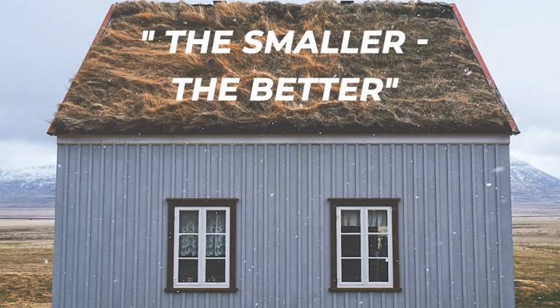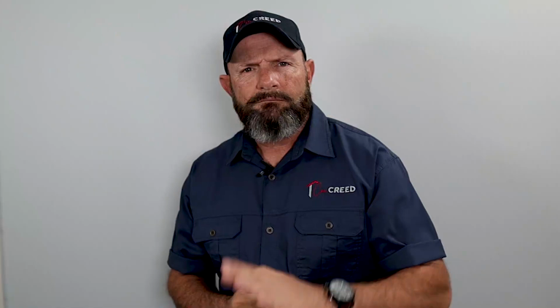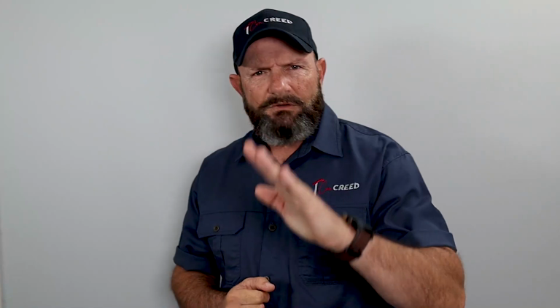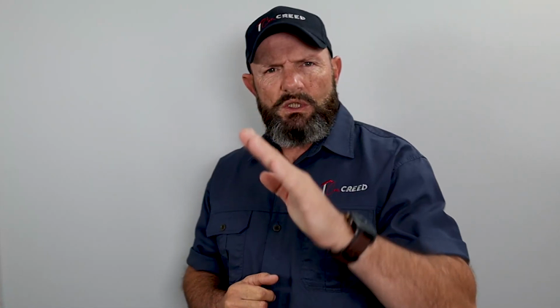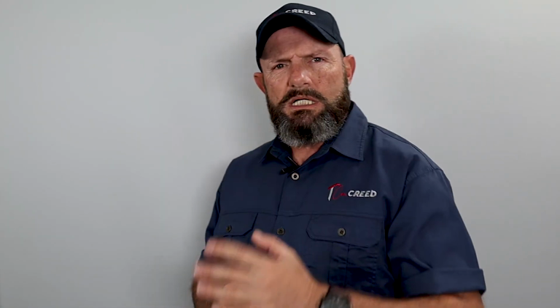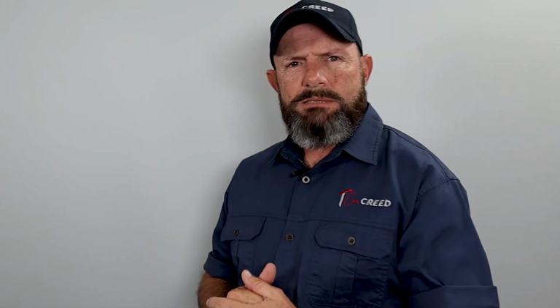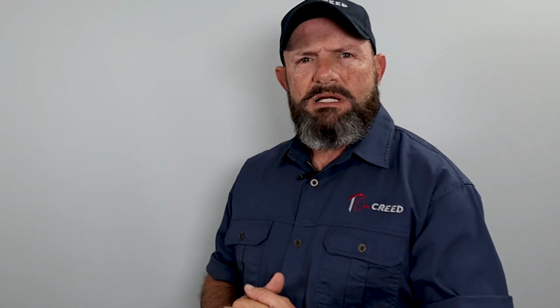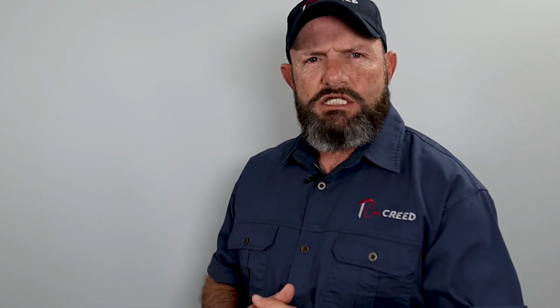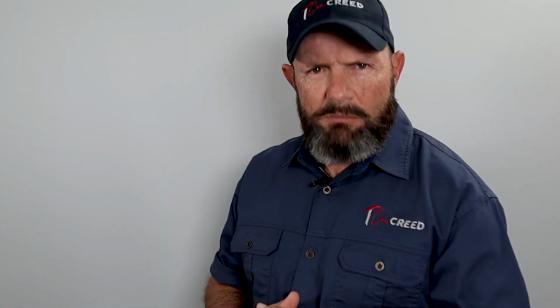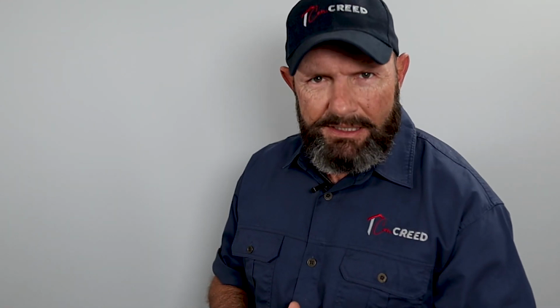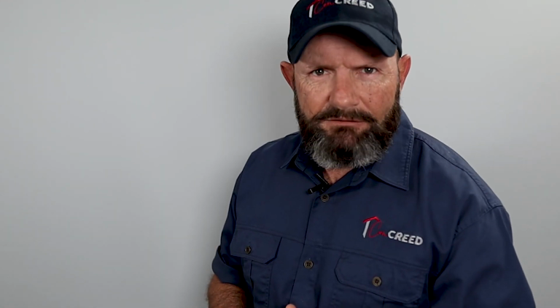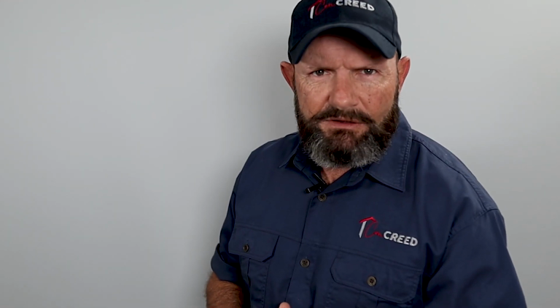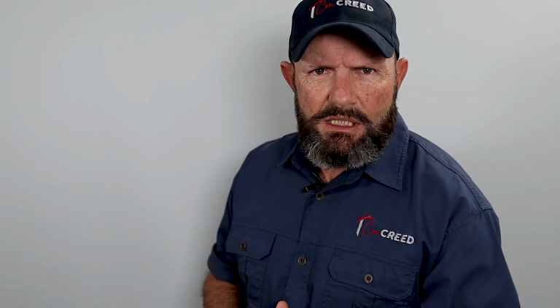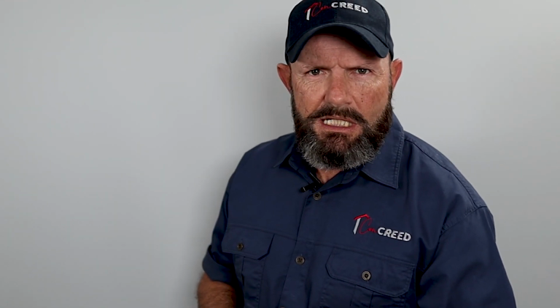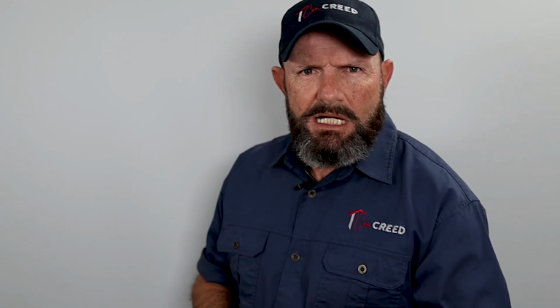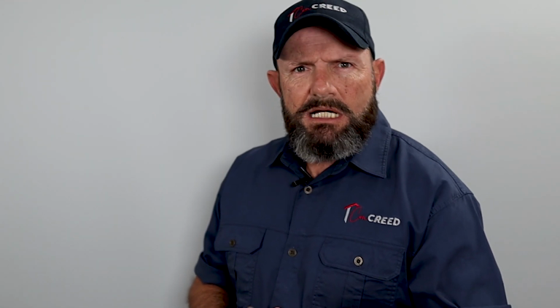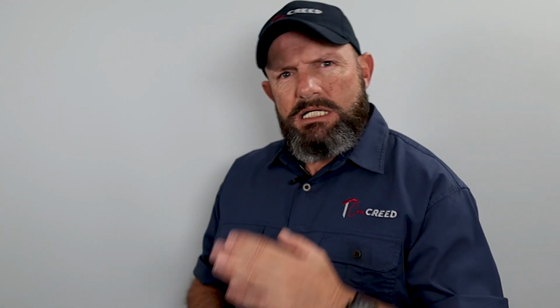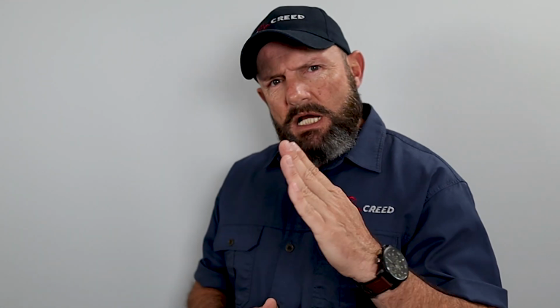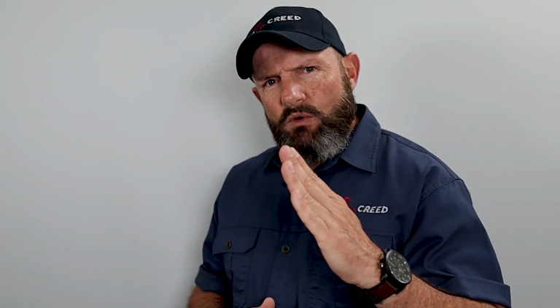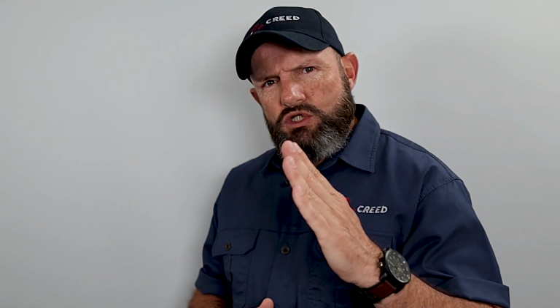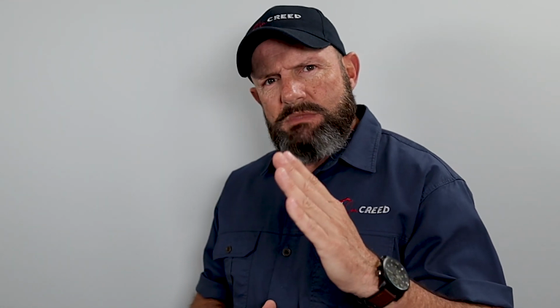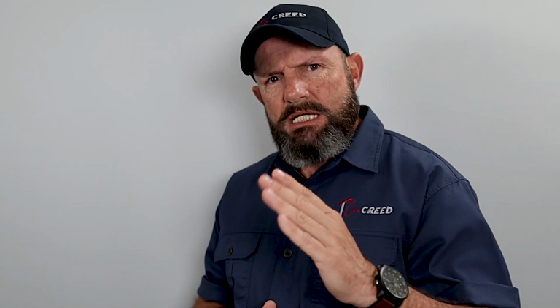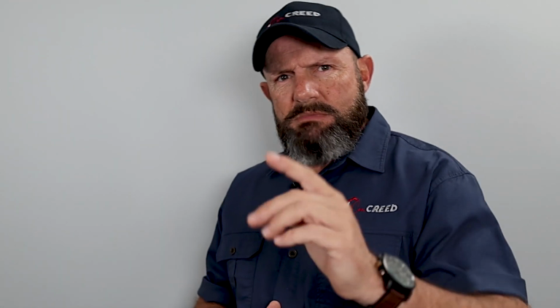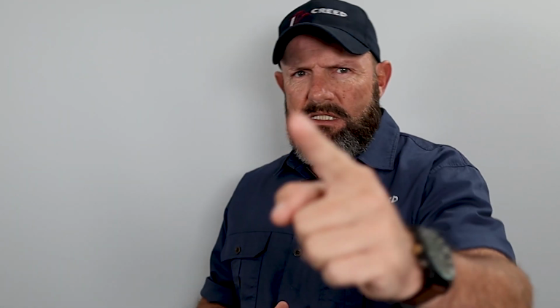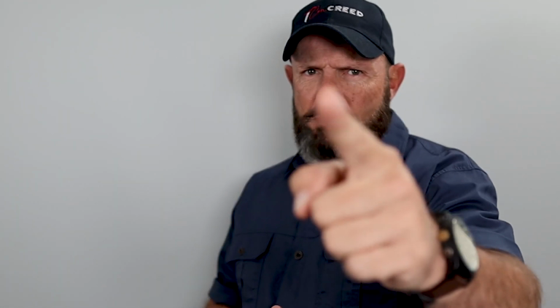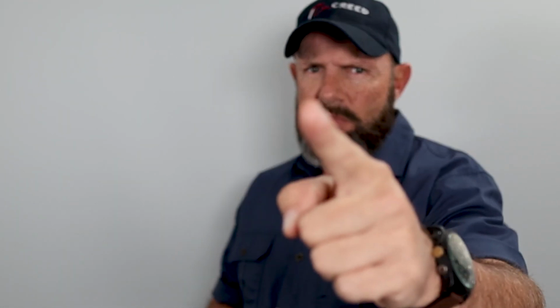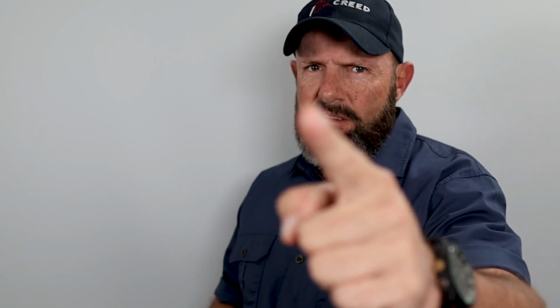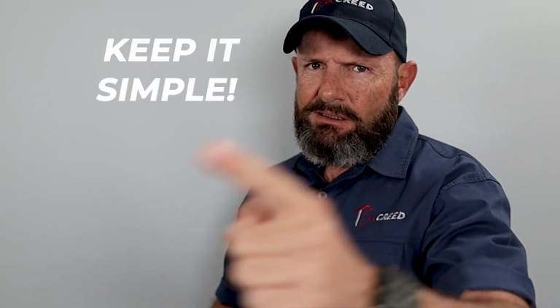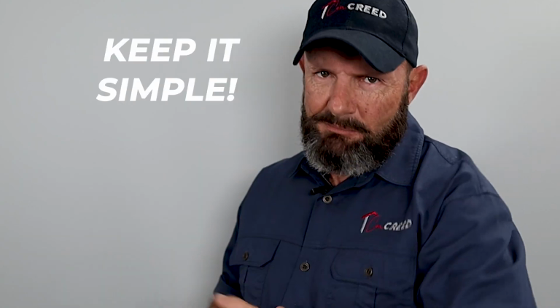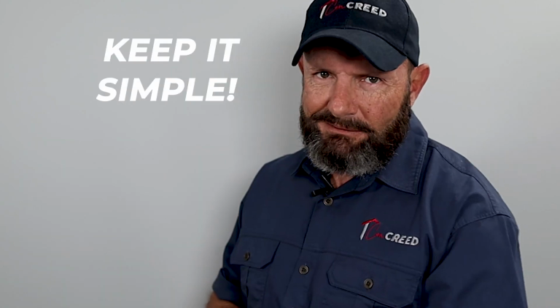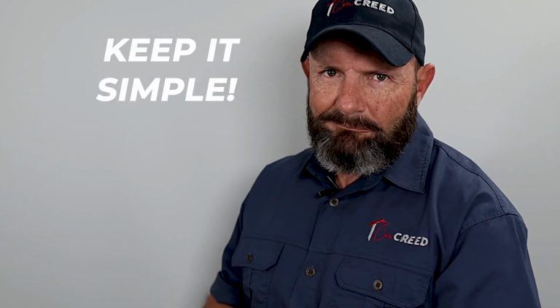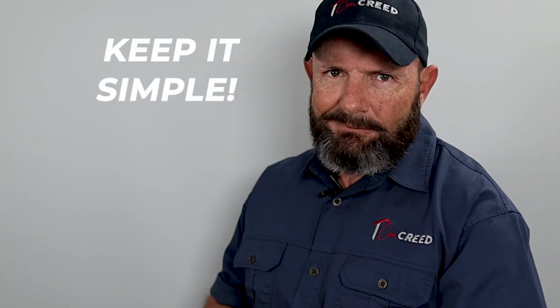So guys, see you in my next video. Have an awesome day — remember, keep it simple.